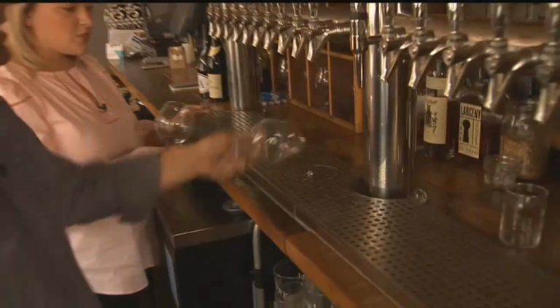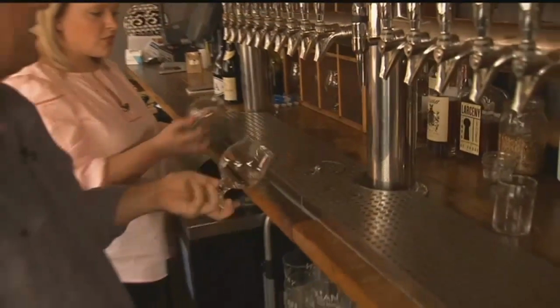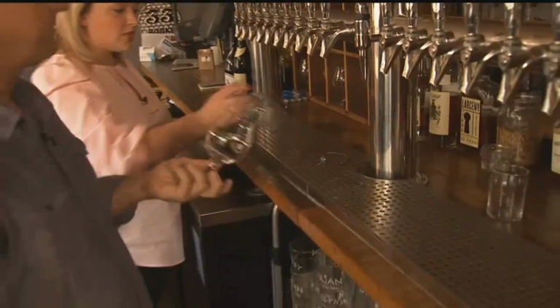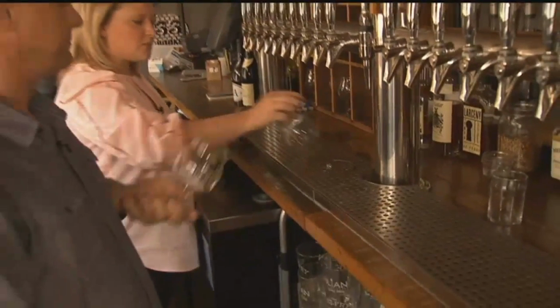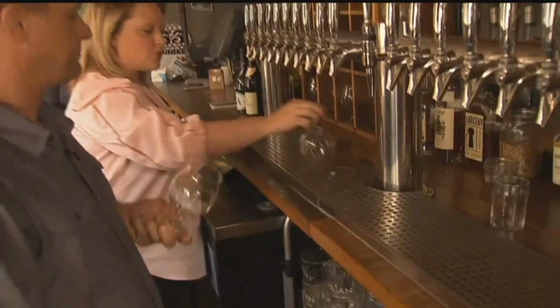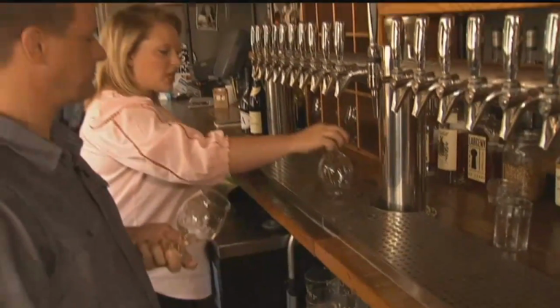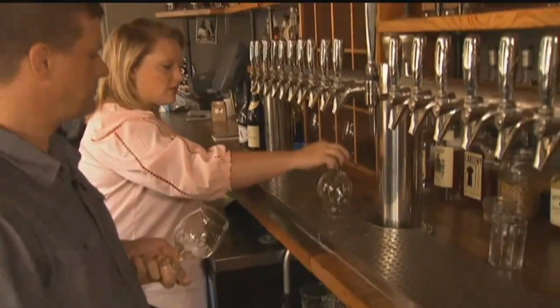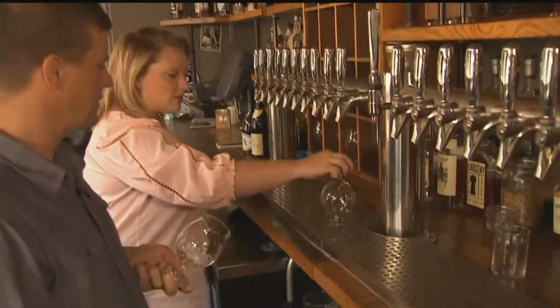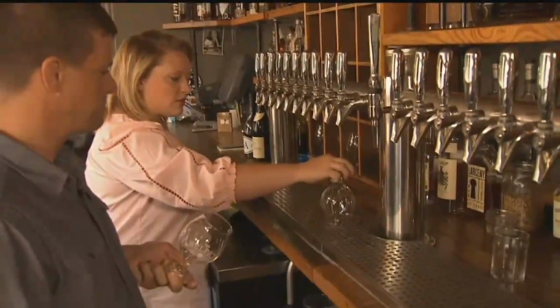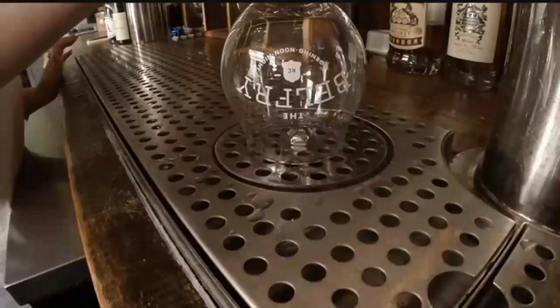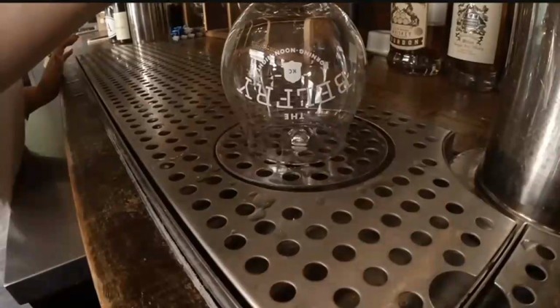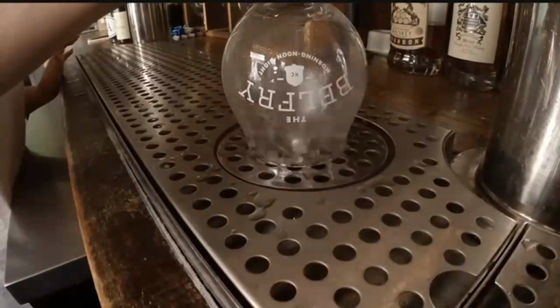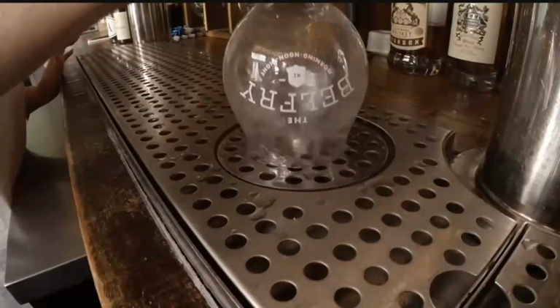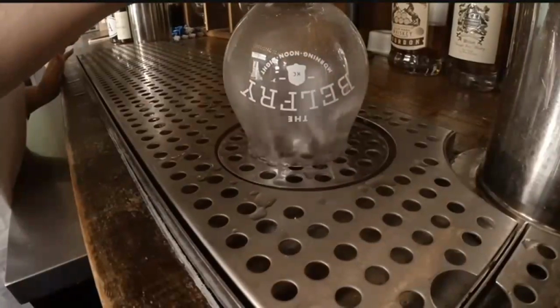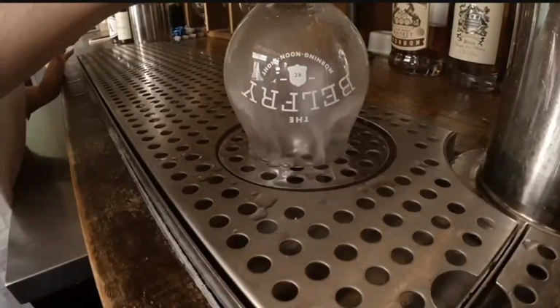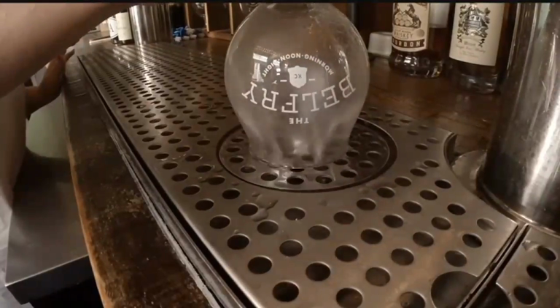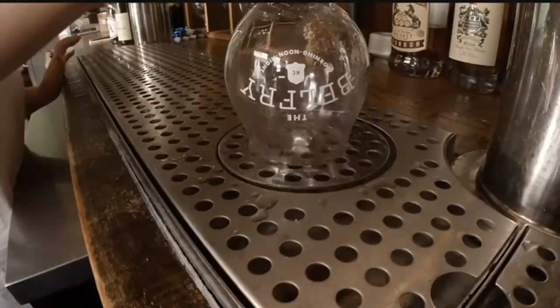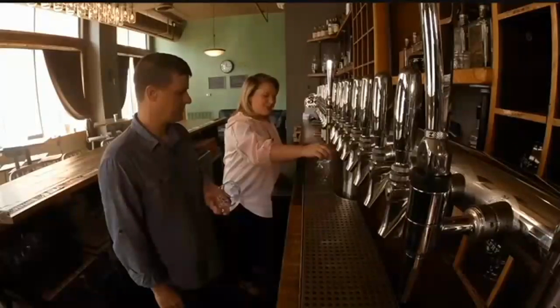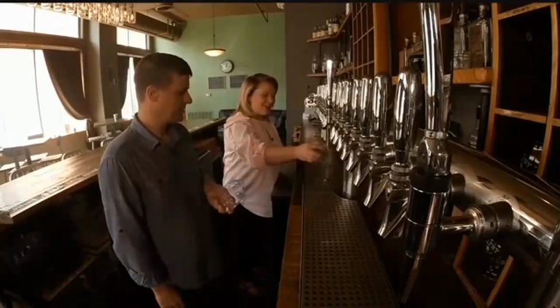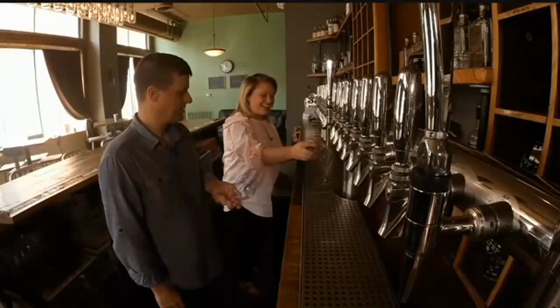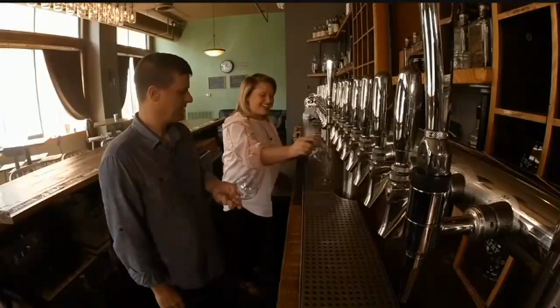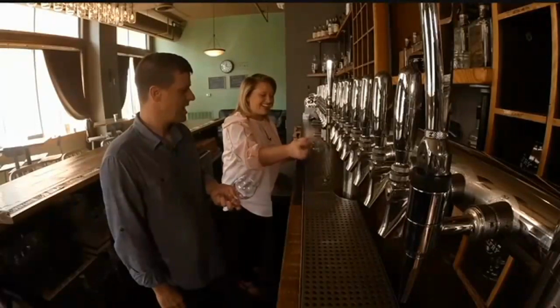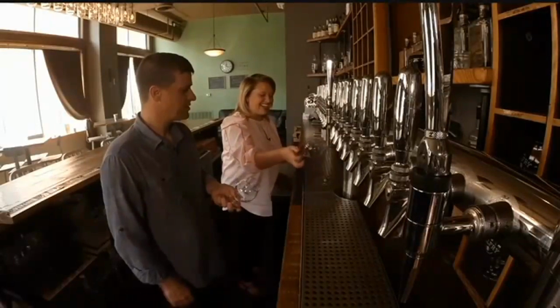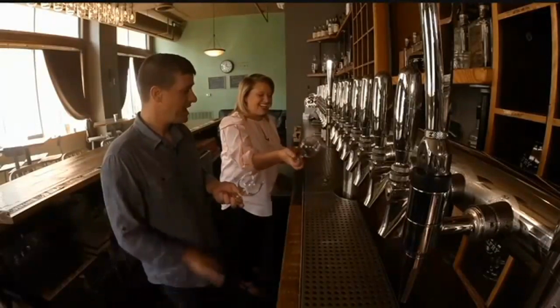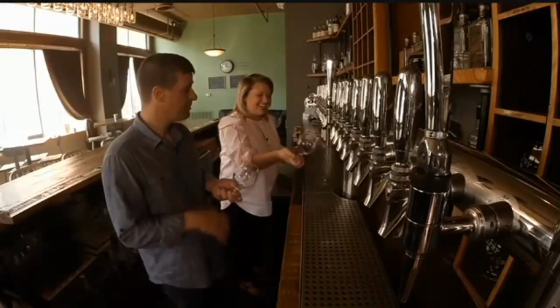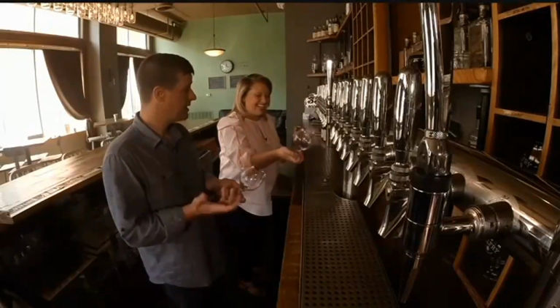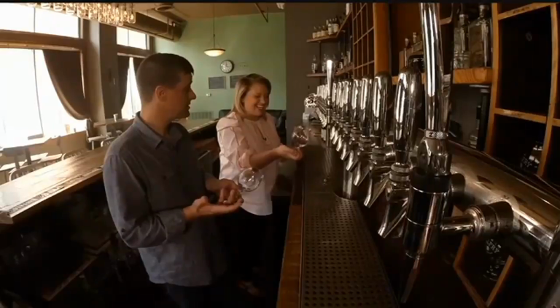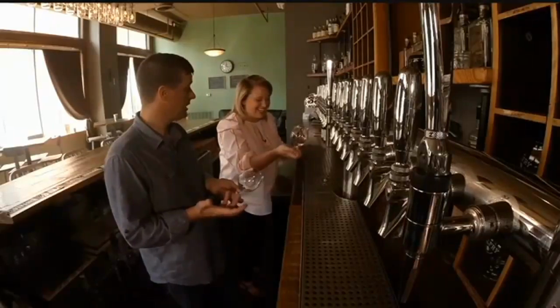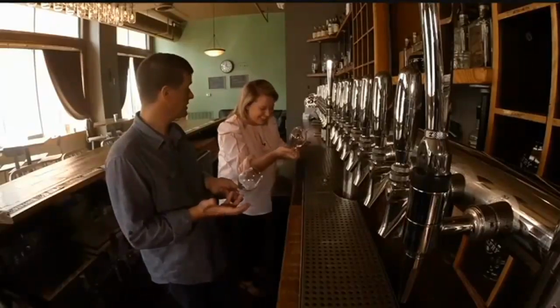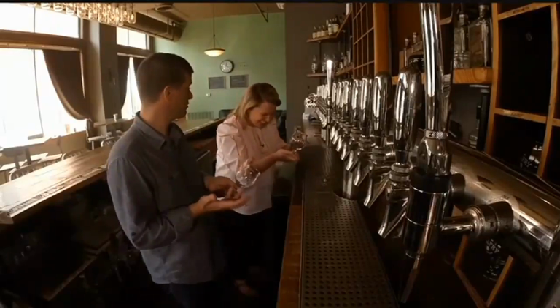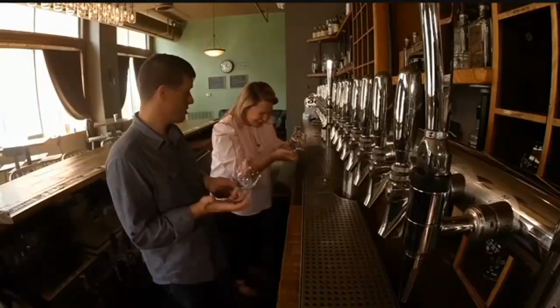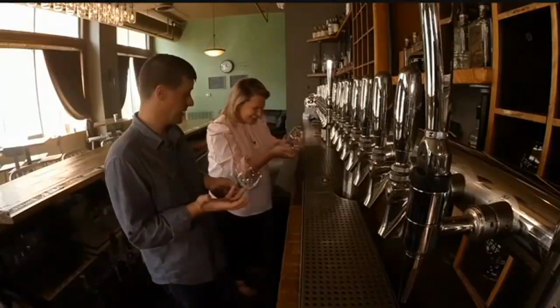So you literally just push down? Just push down and it'll rinse it out. That's so fun! So that prepares the glass for pouring.